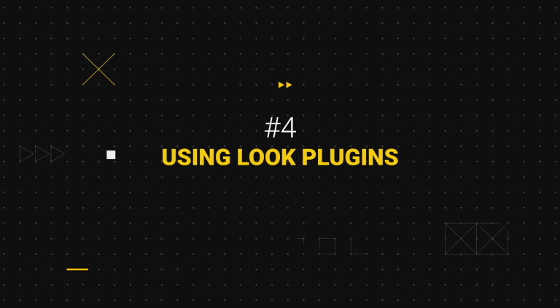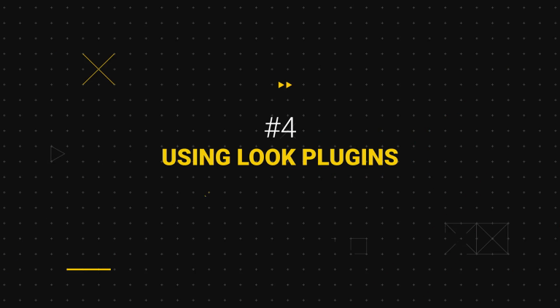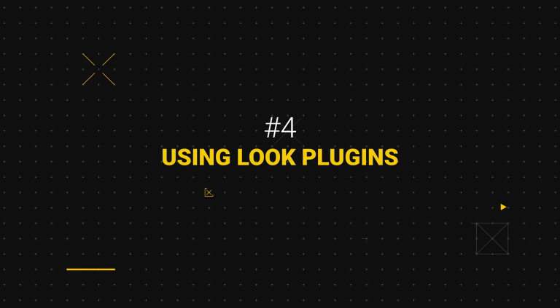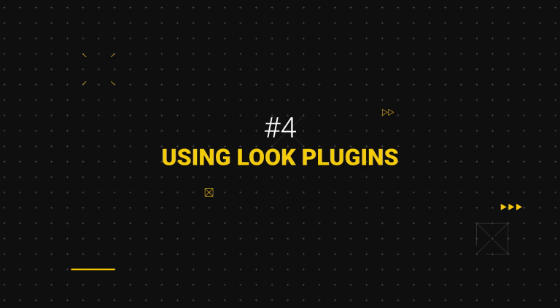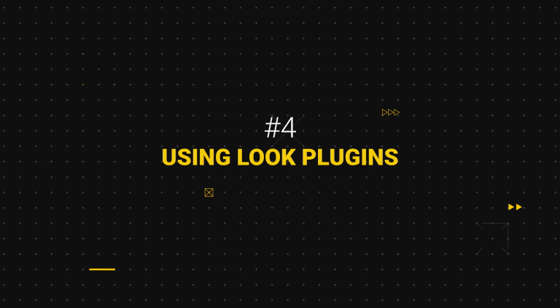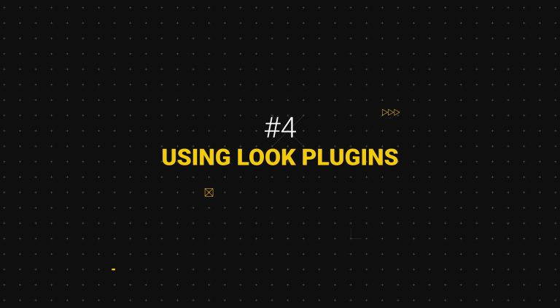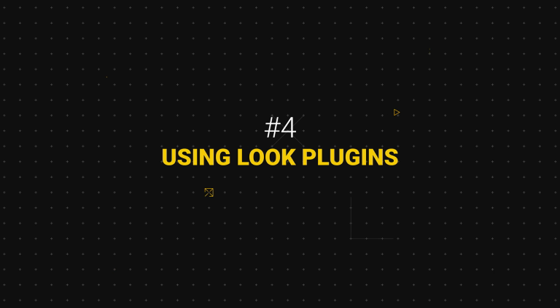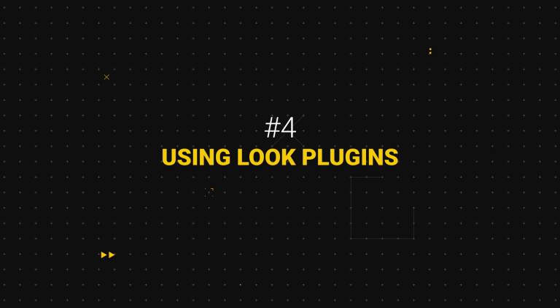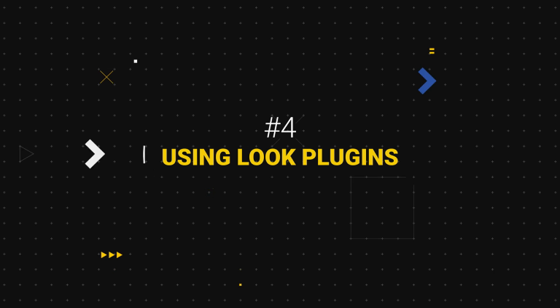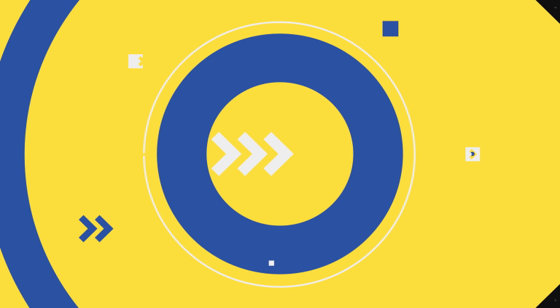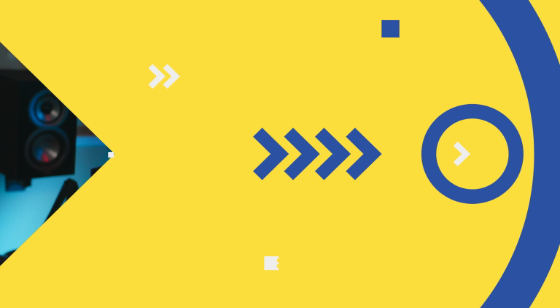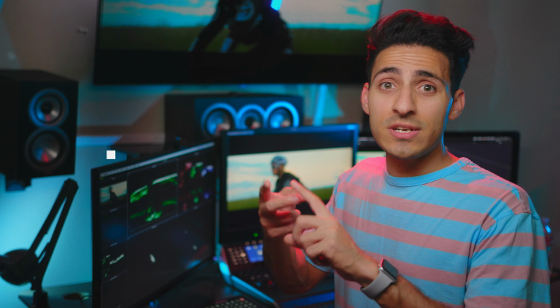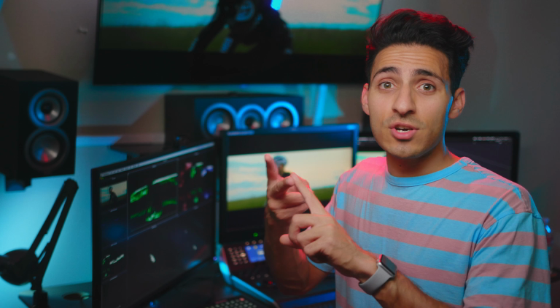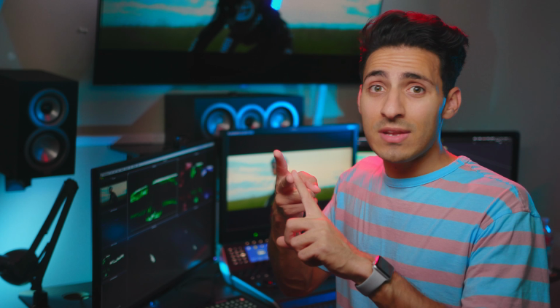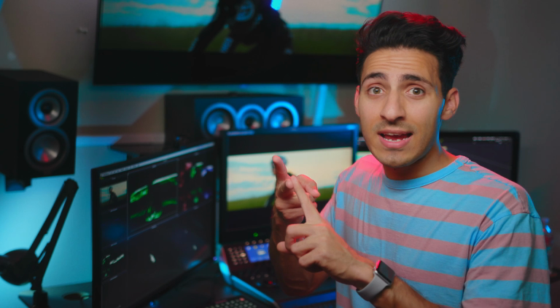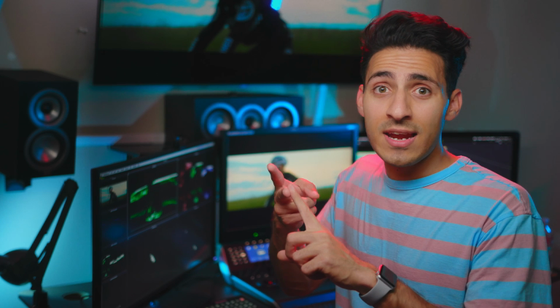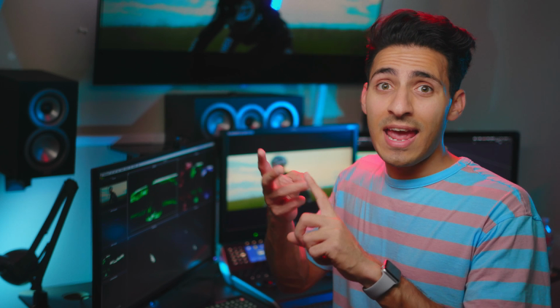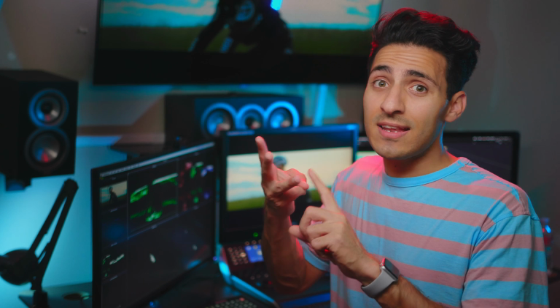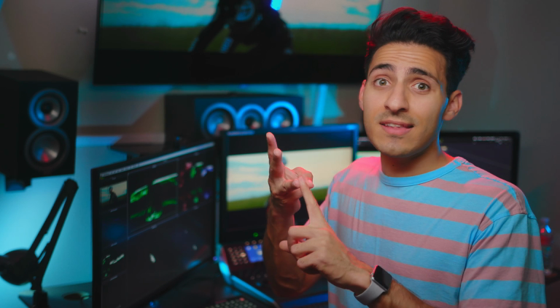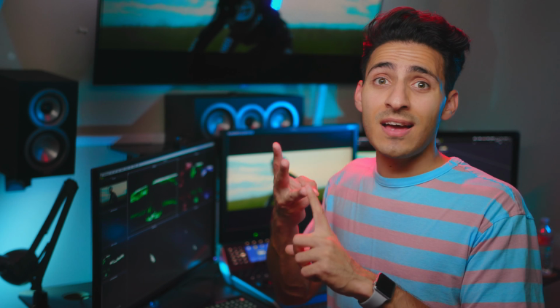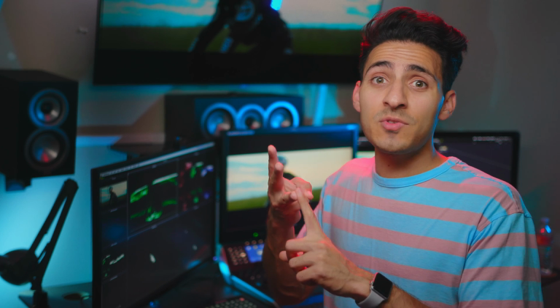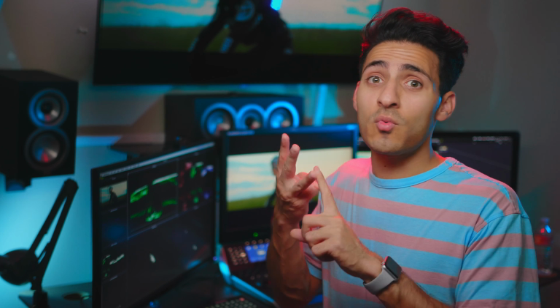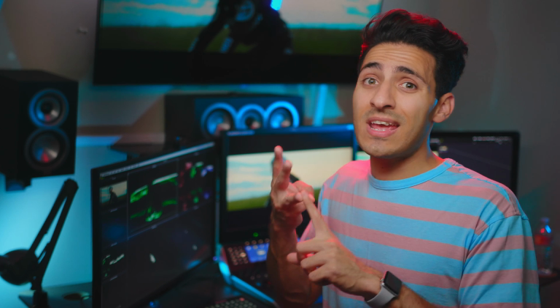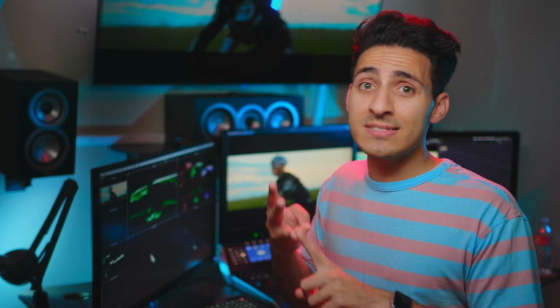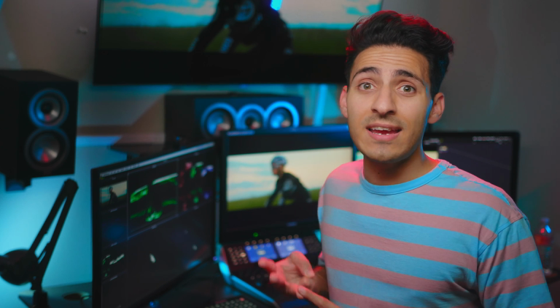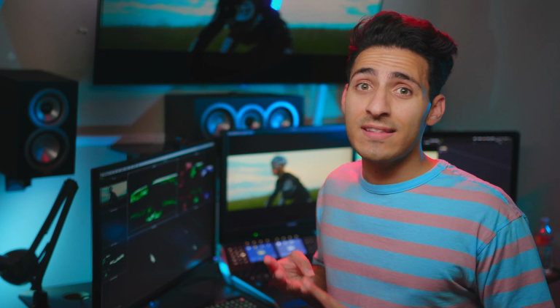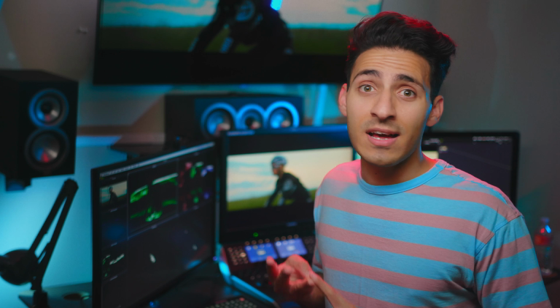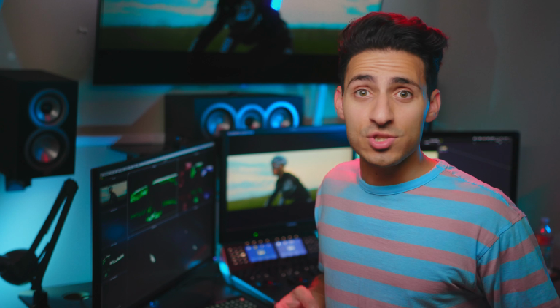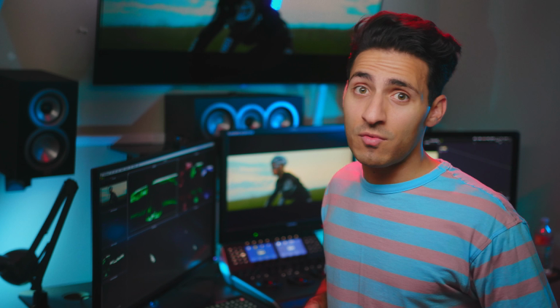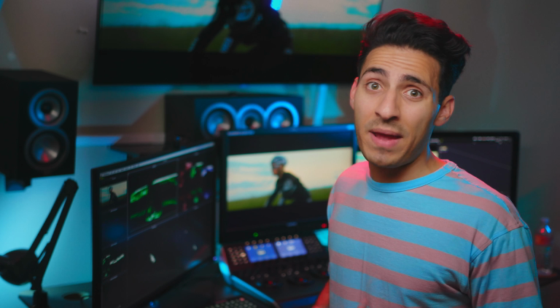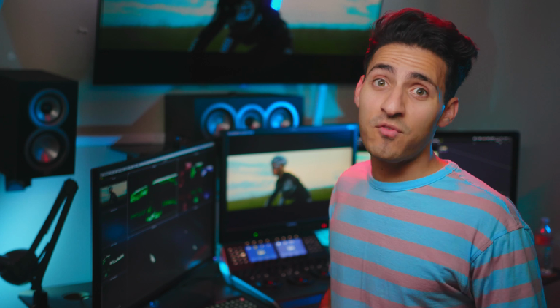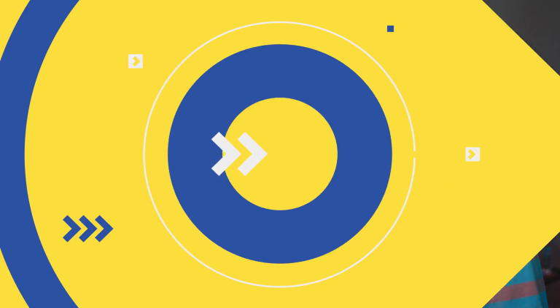Number four: don't use look plugins. You're gonna get lazy, you're gonna start relying on them, and a lot of the times you're working on-site and clients don't want to pay for it.